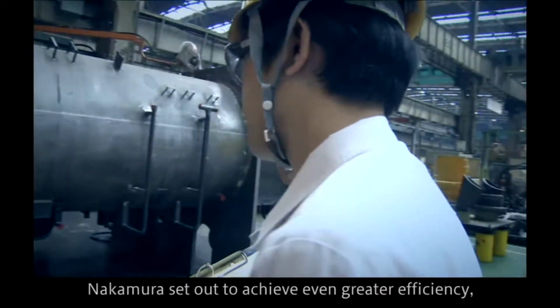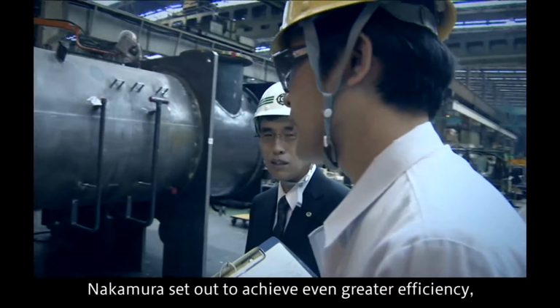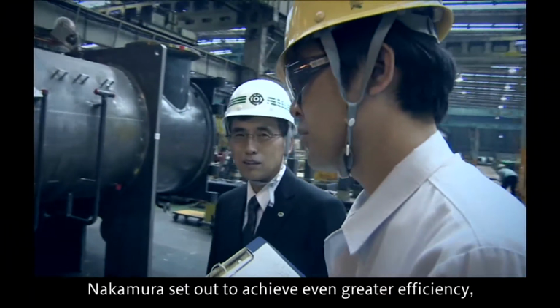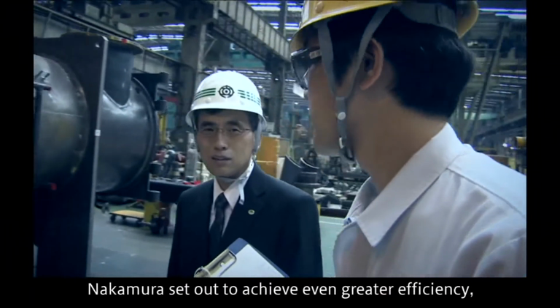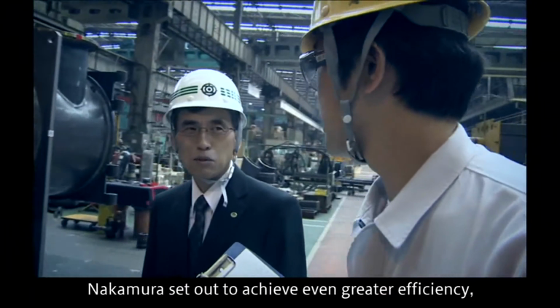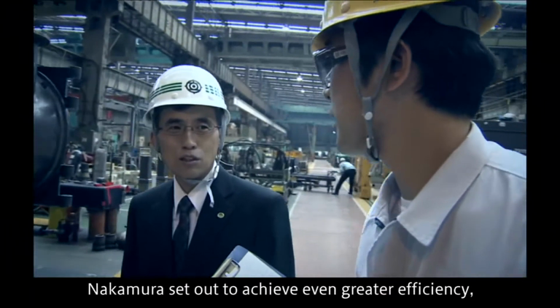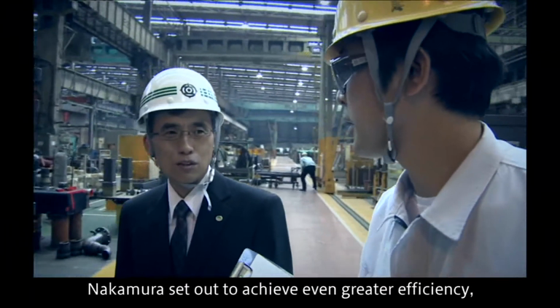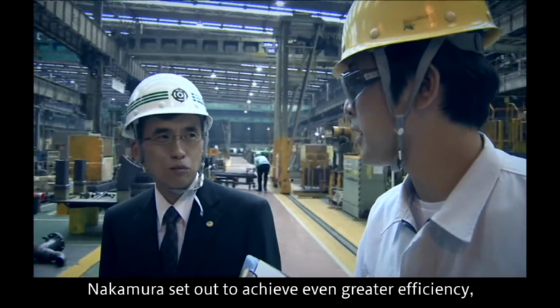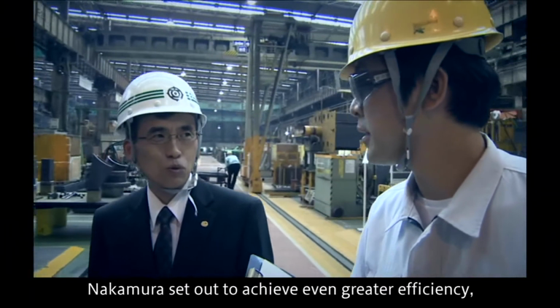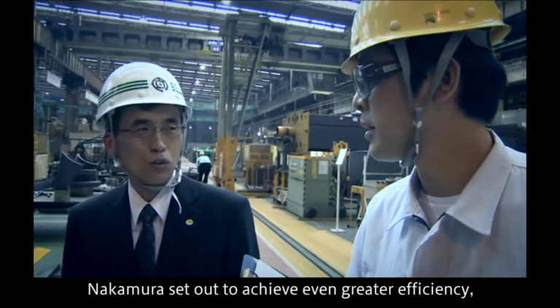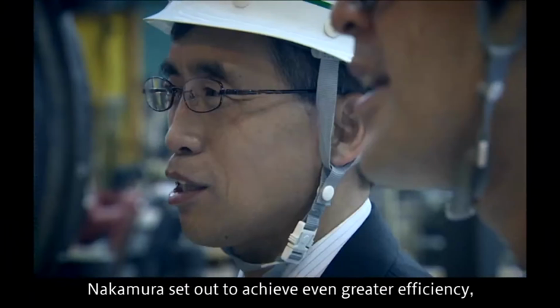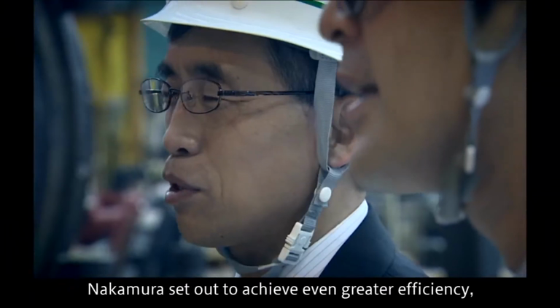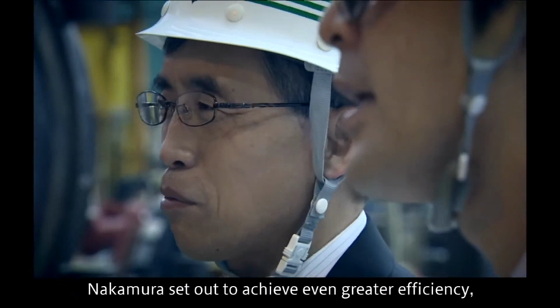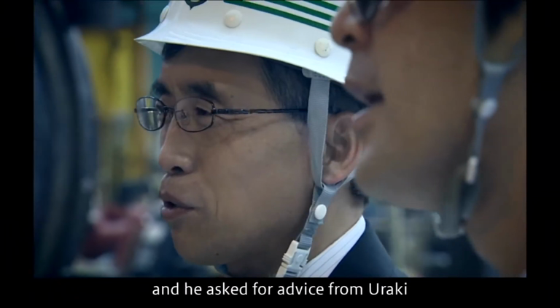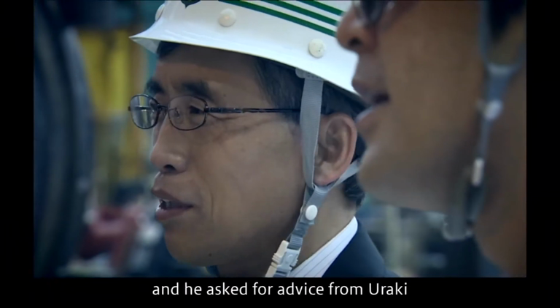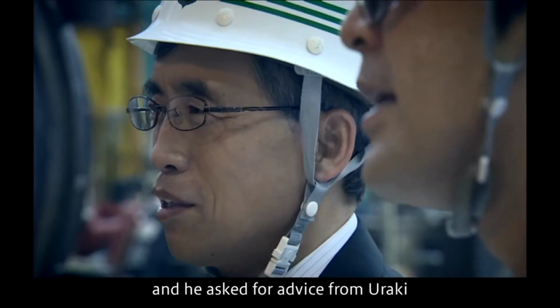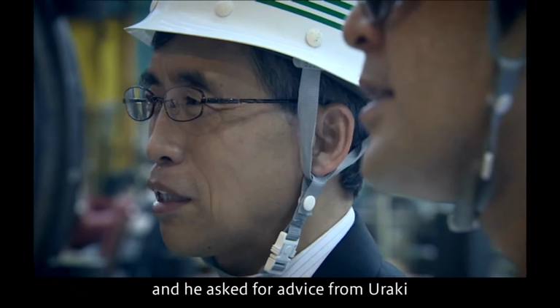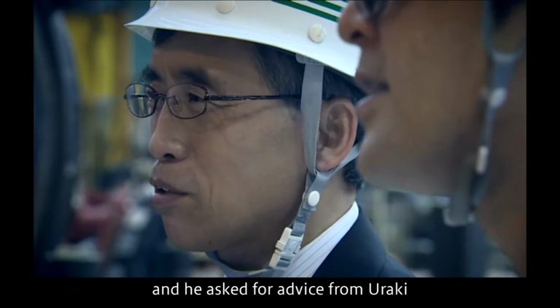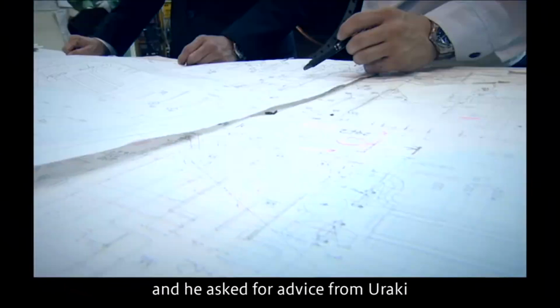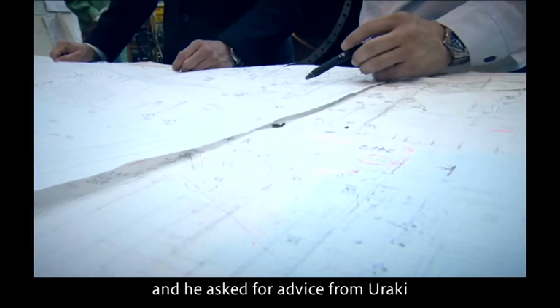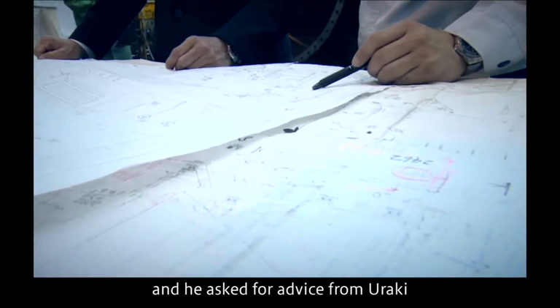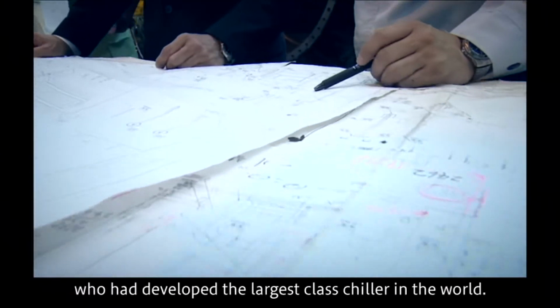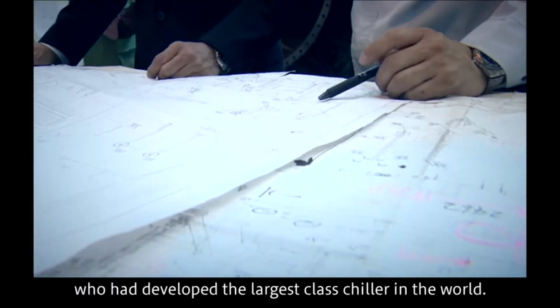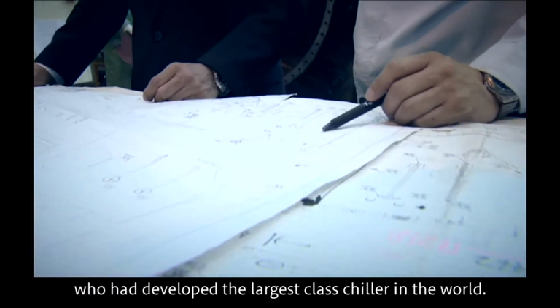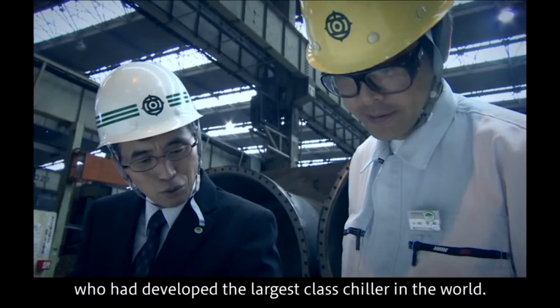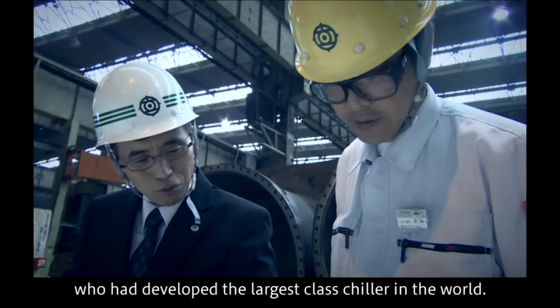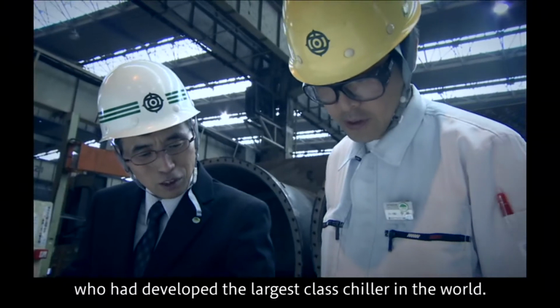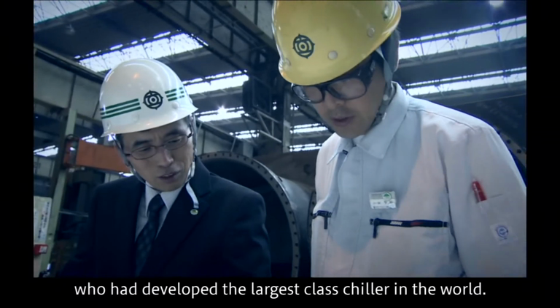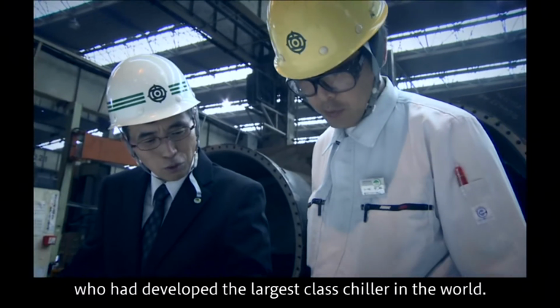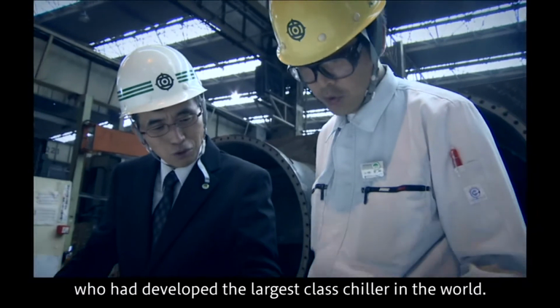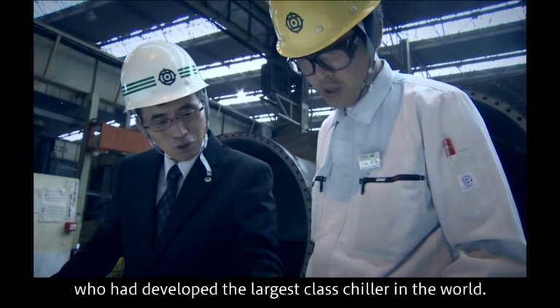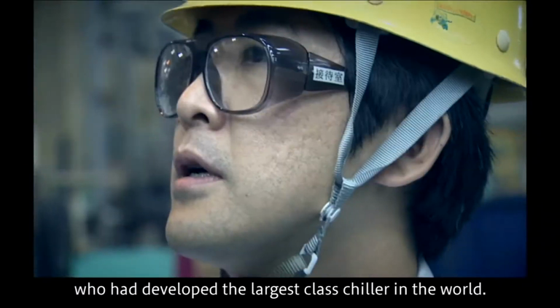Nakamura set out to achieve even greater efficiency and asked for advice from Uraki, who had developed the largest class chiller in the world.